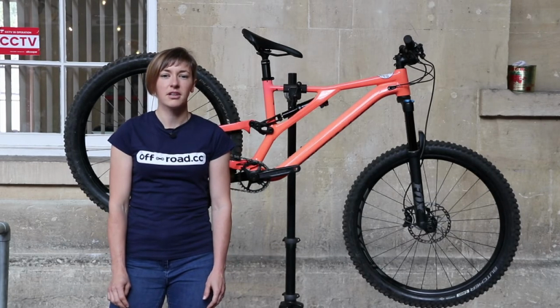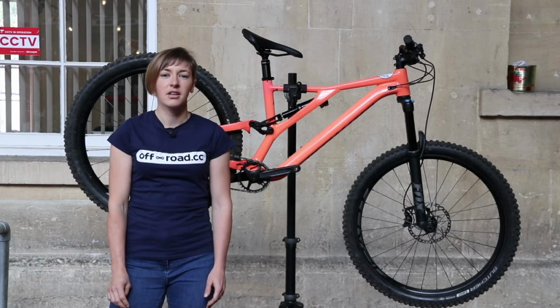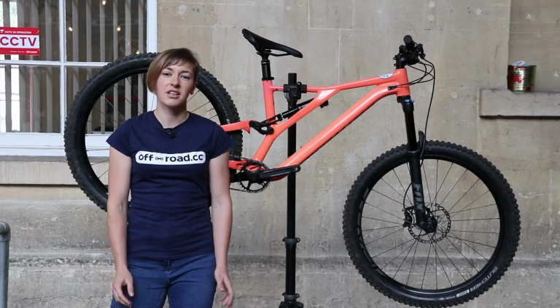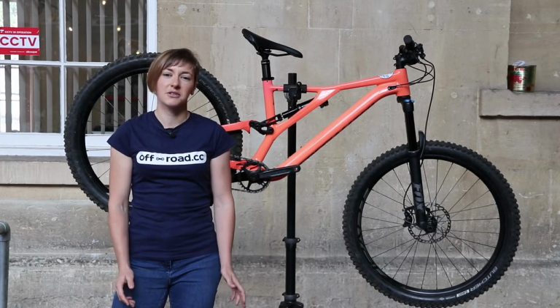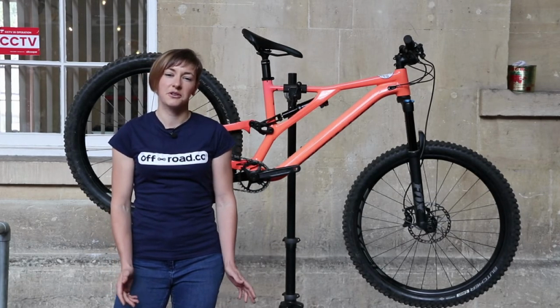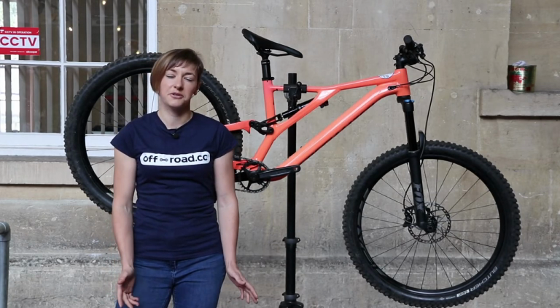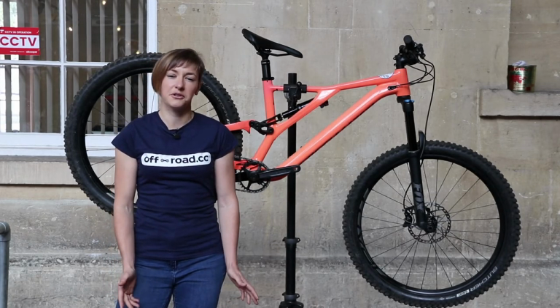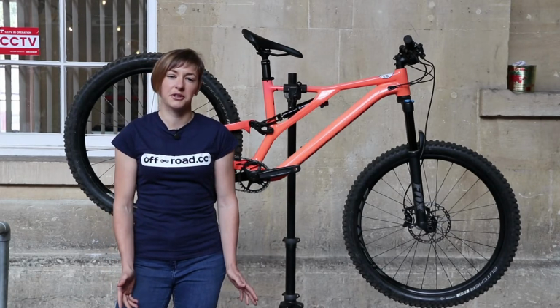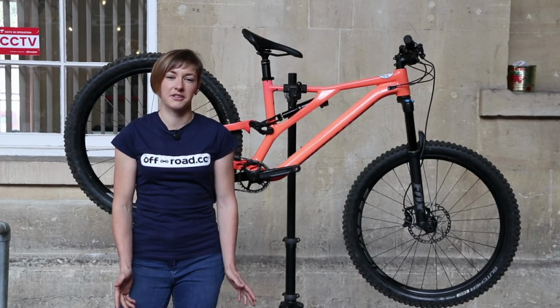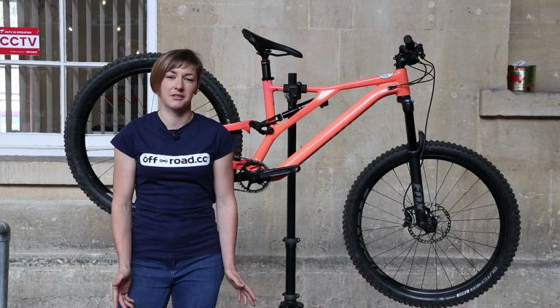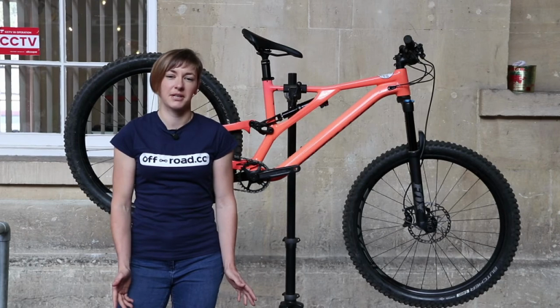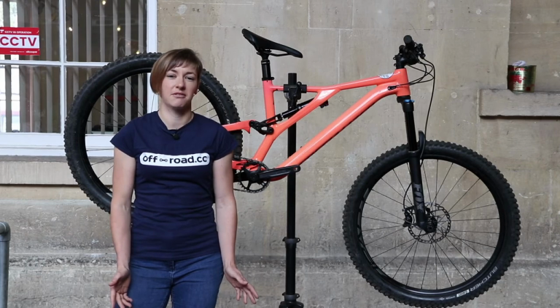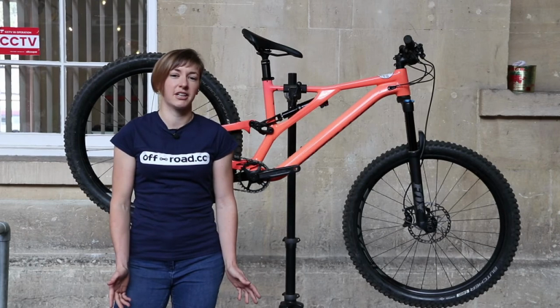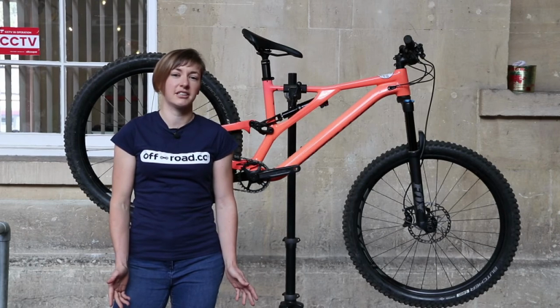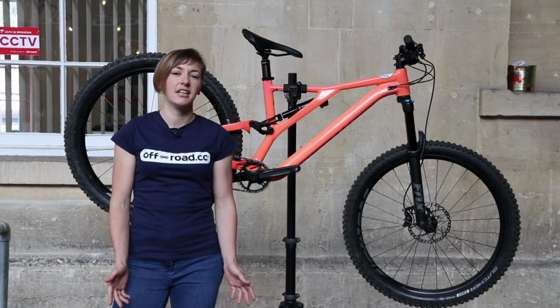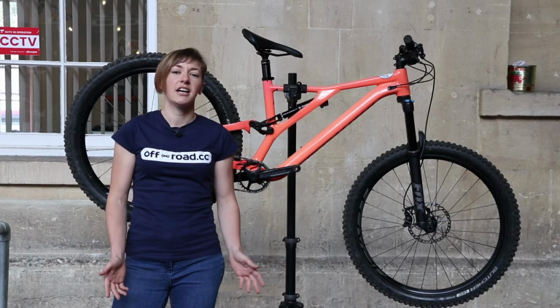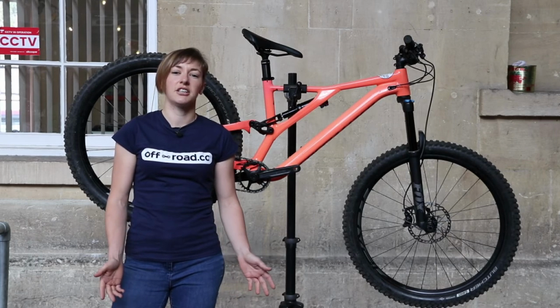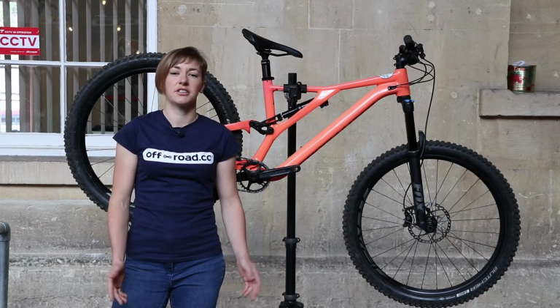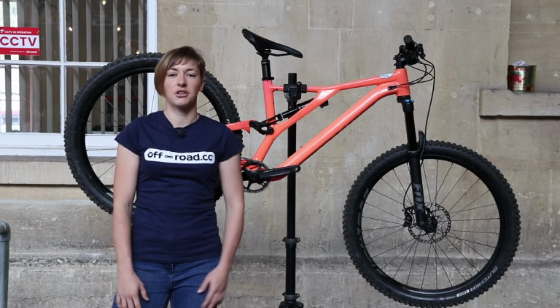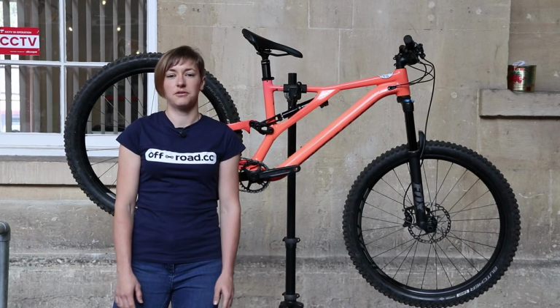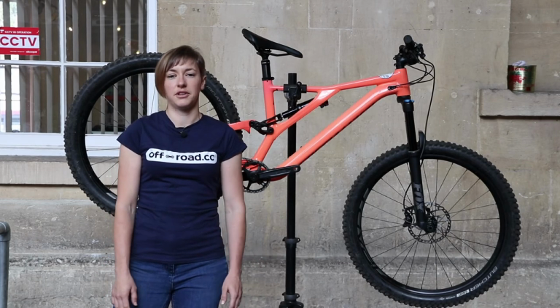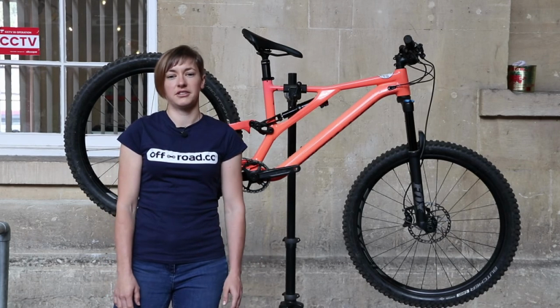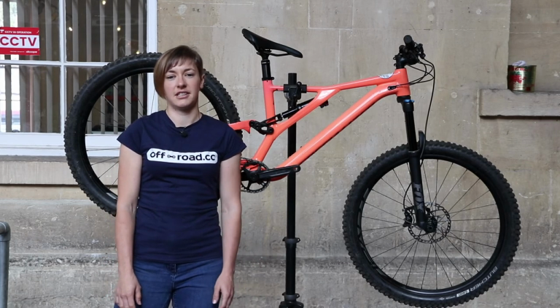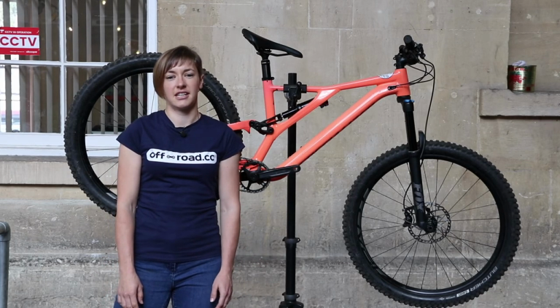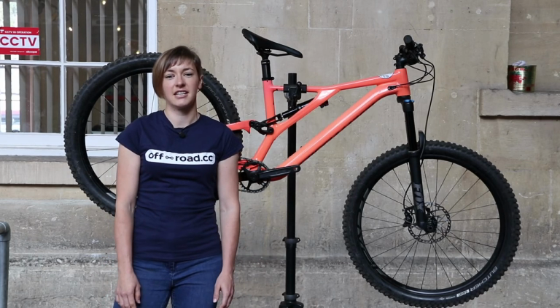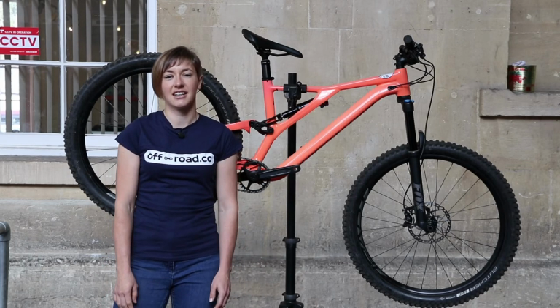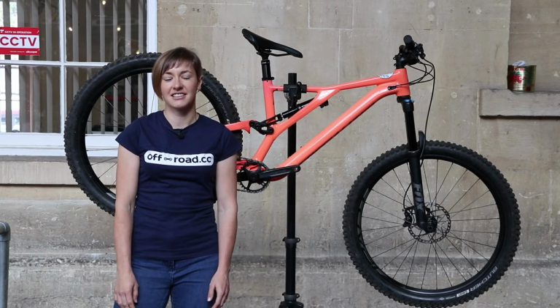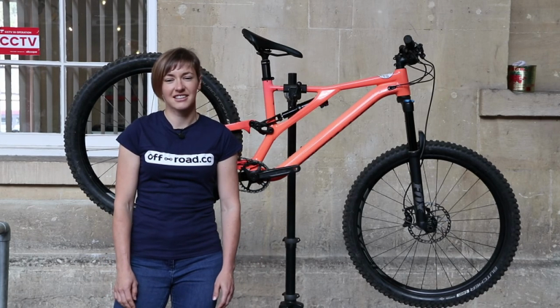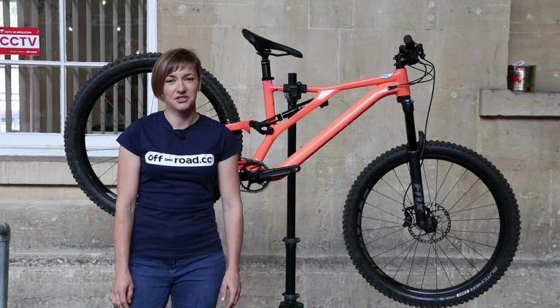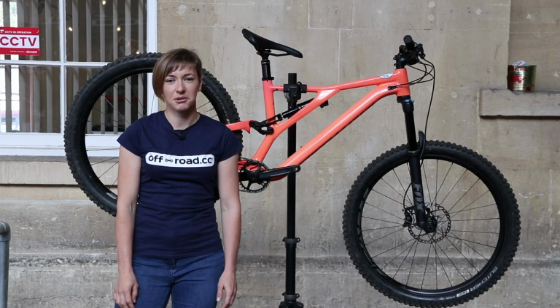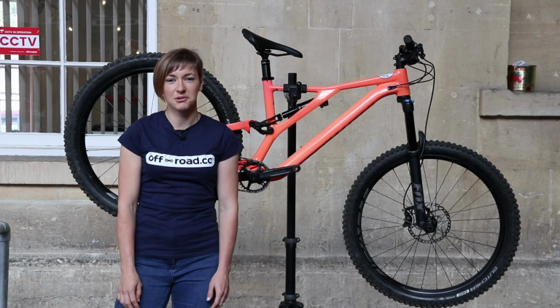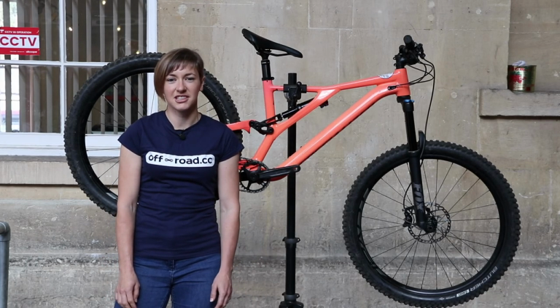For a full review of this Stumpy in writing, head over to Offroad CC, and thanks very much for watching.